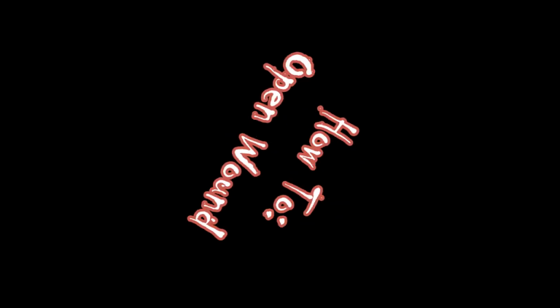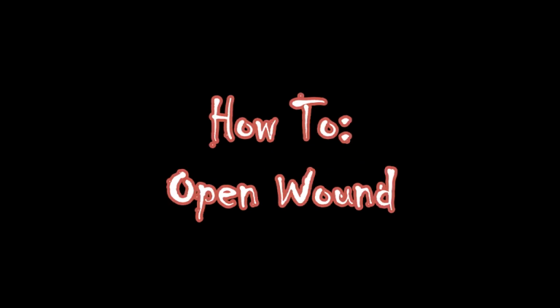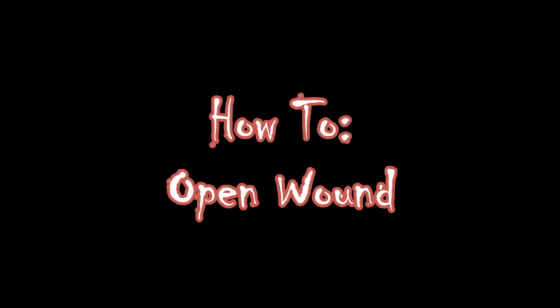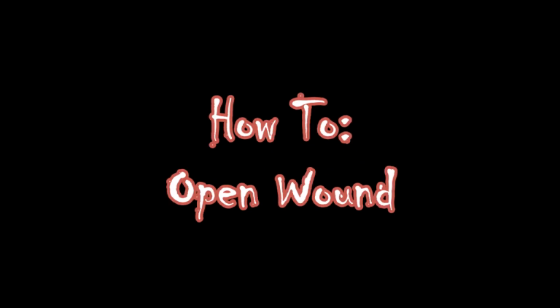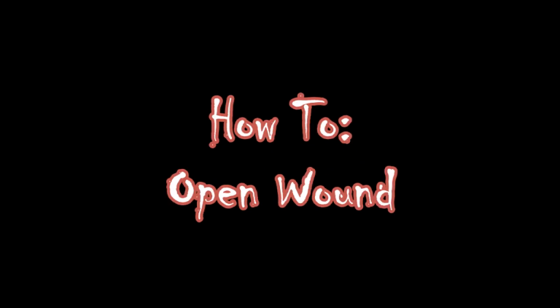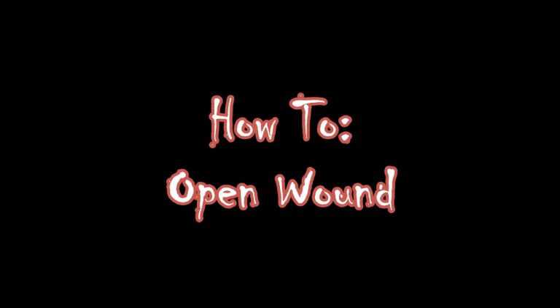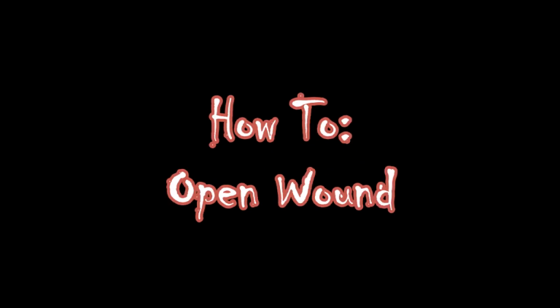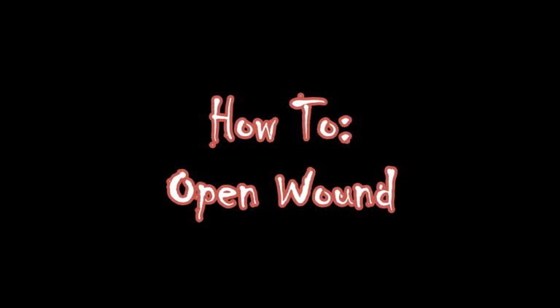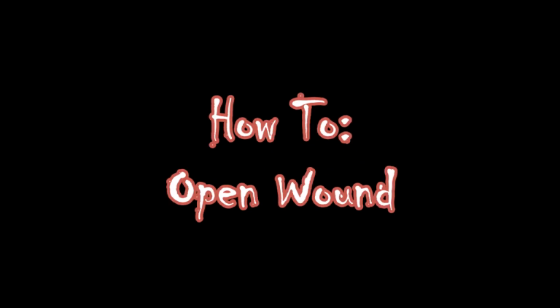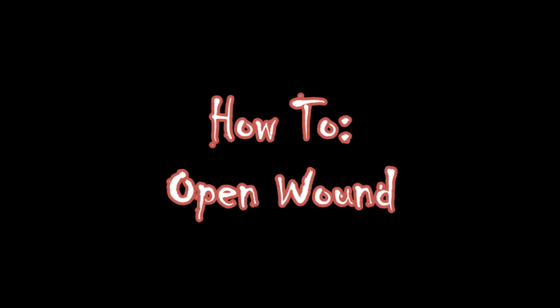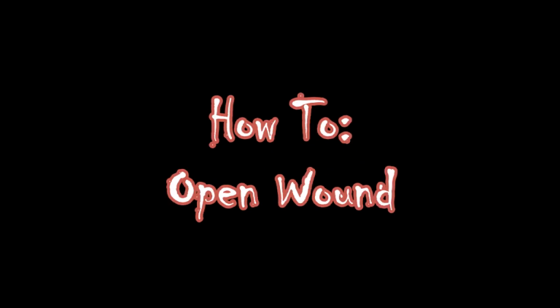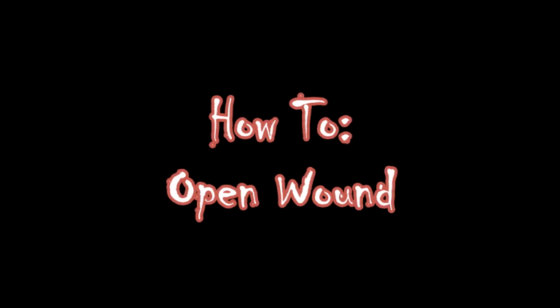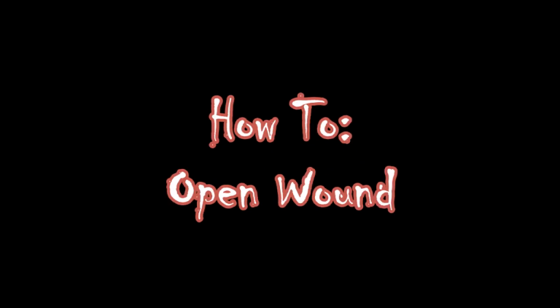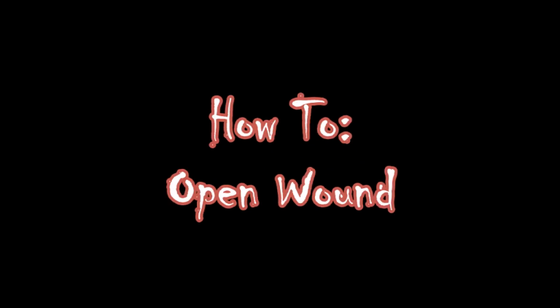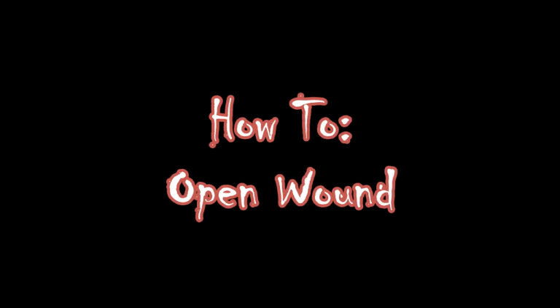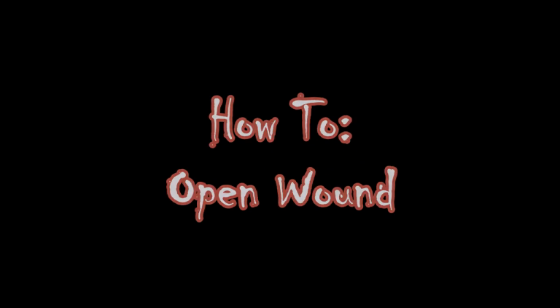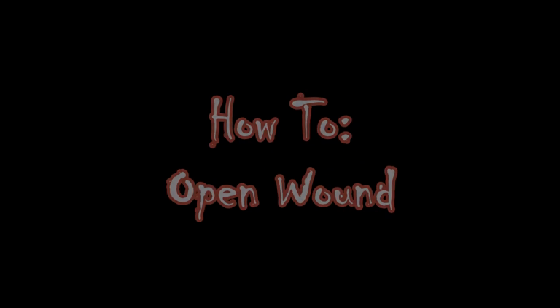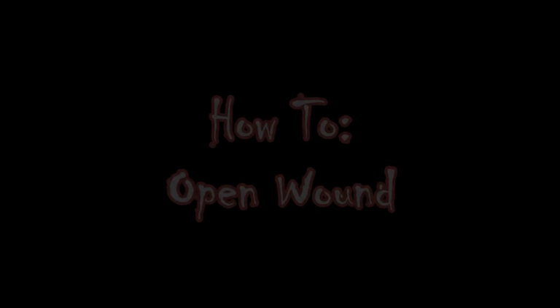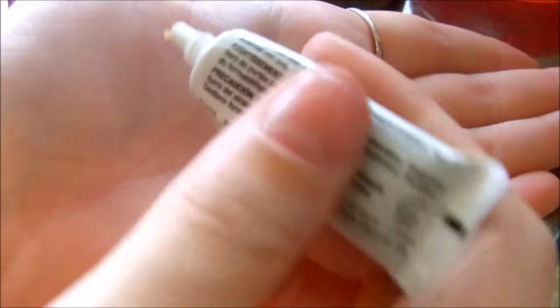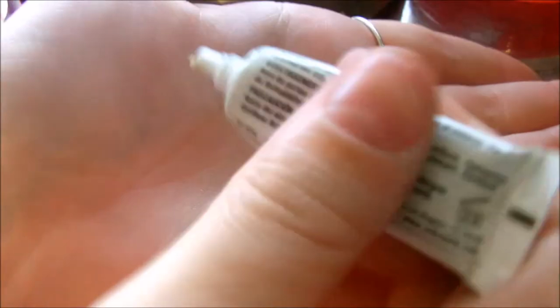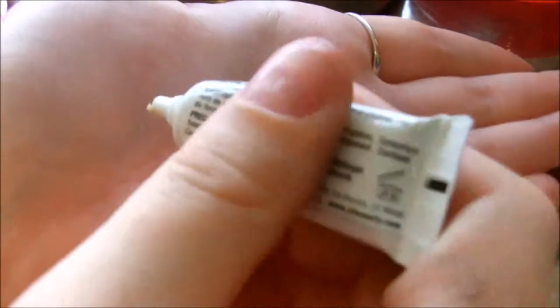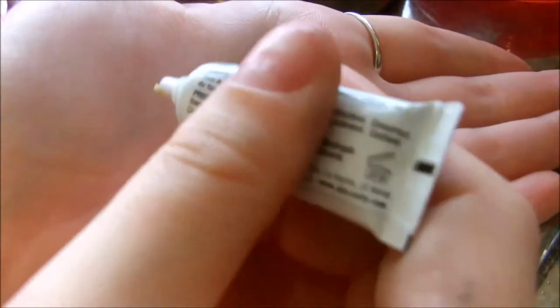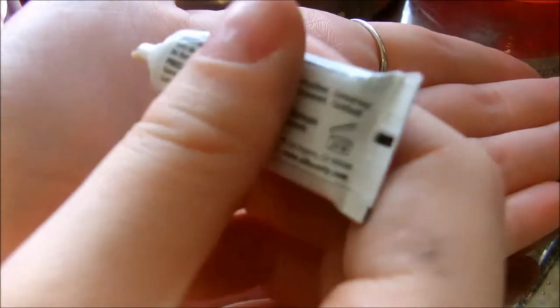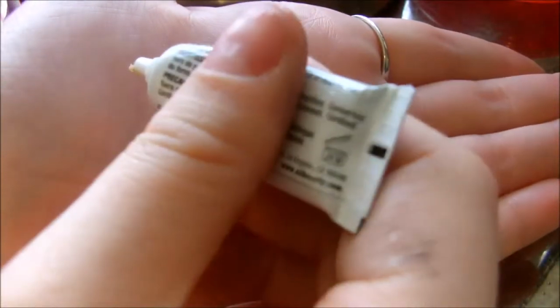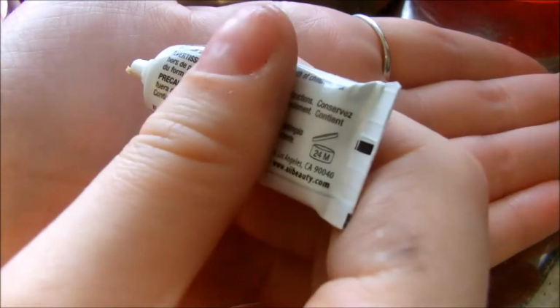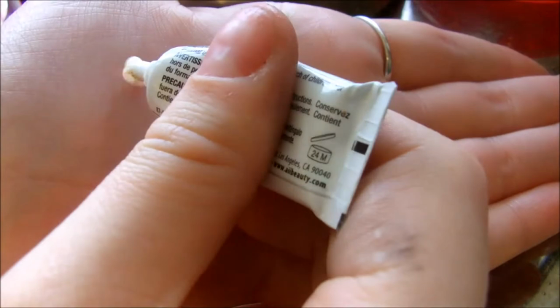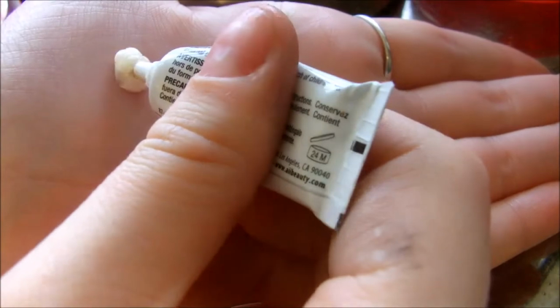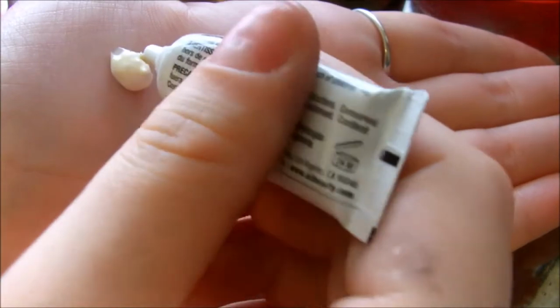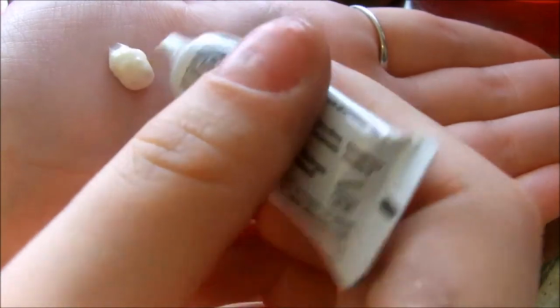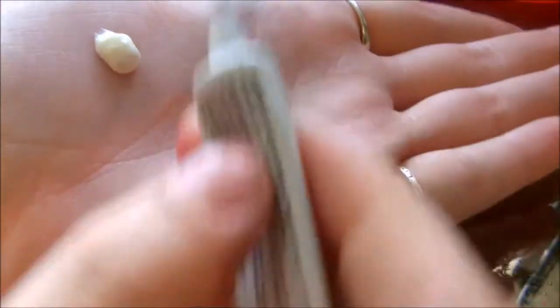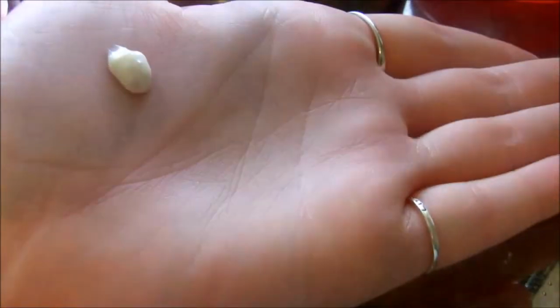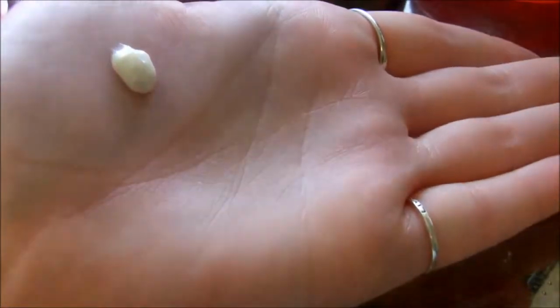Hey guys, so today I'm going to be showing you guys how to make an open wound and everything I'm using will be listed down below. So let's go ahead and get started.